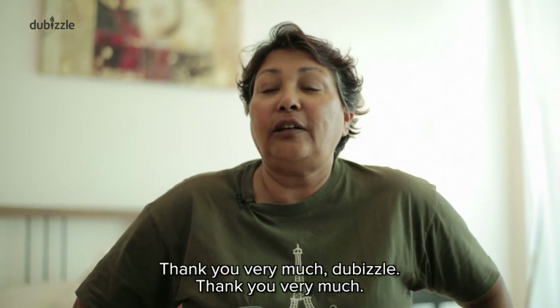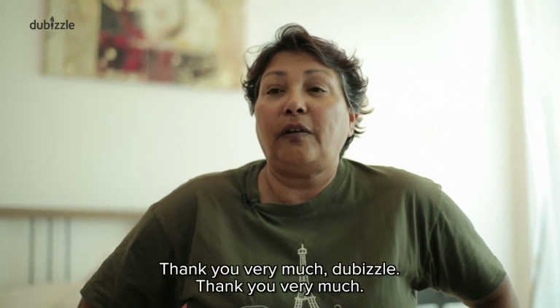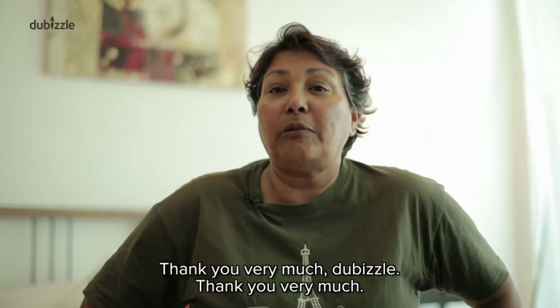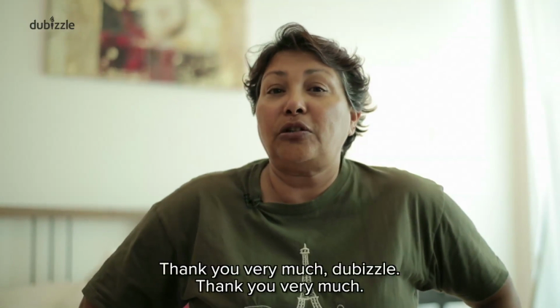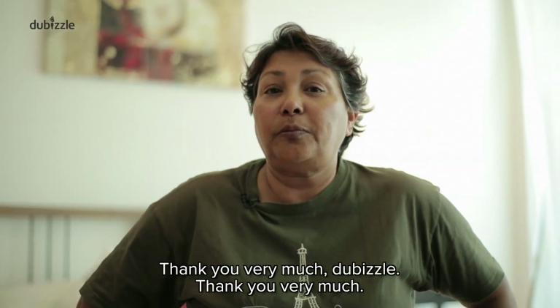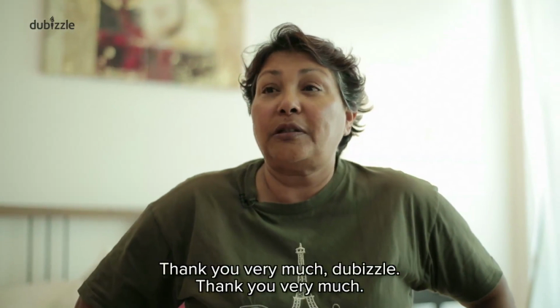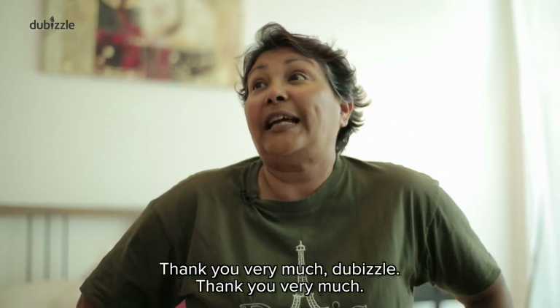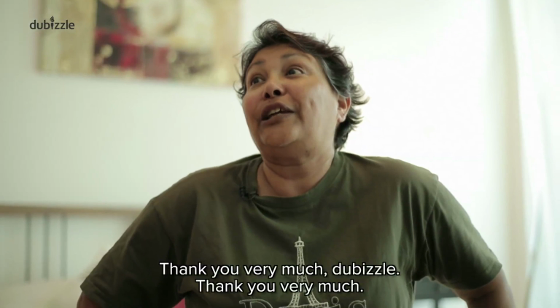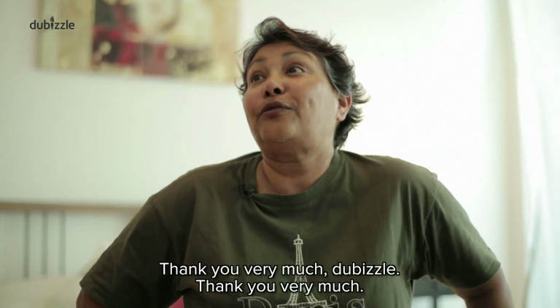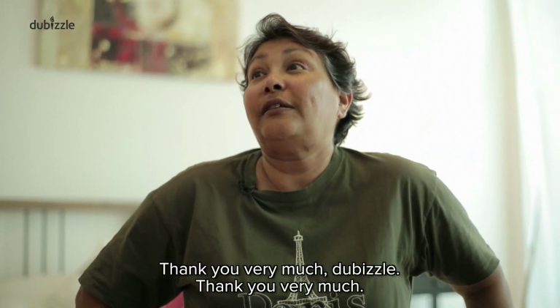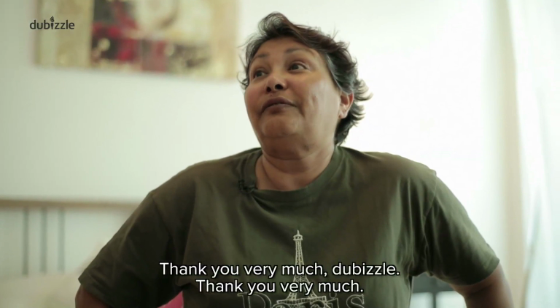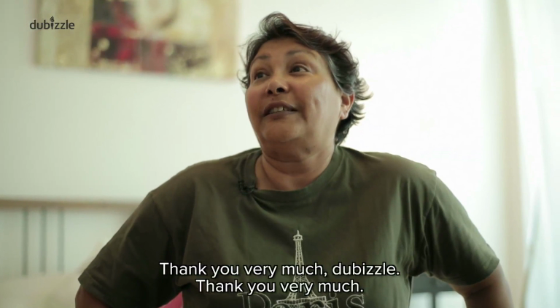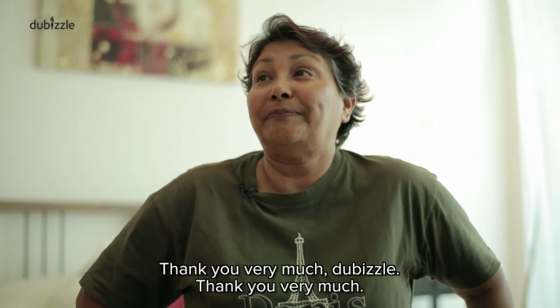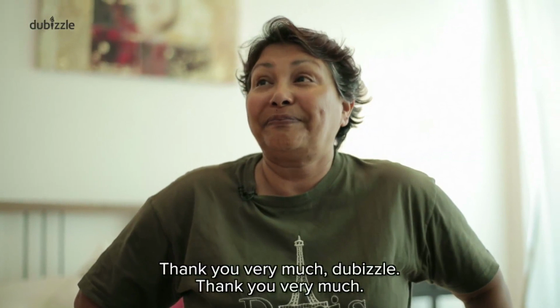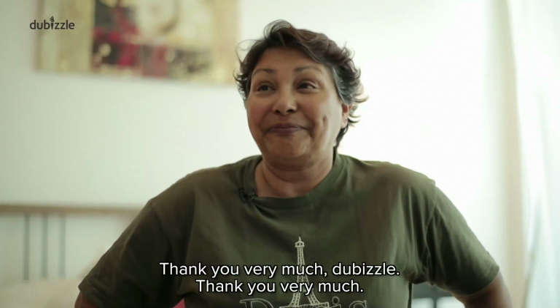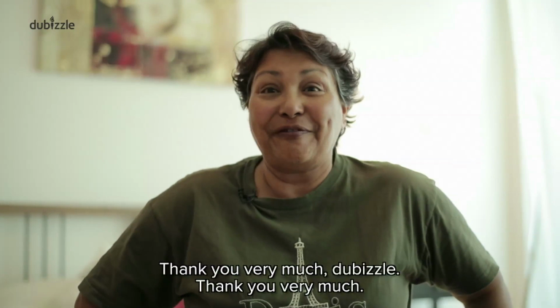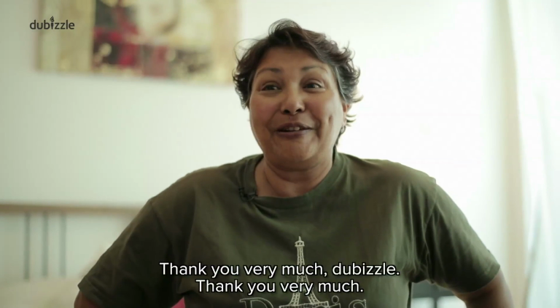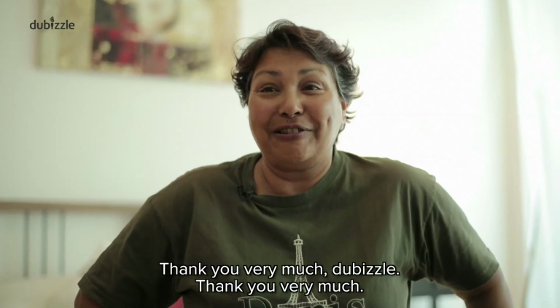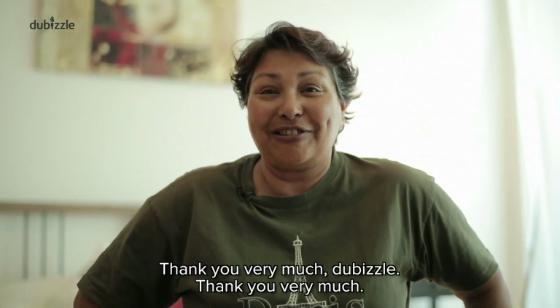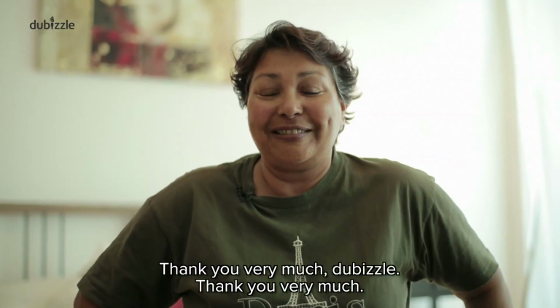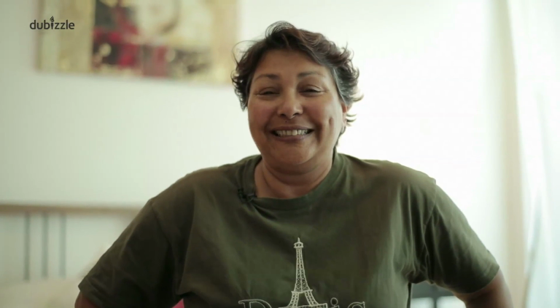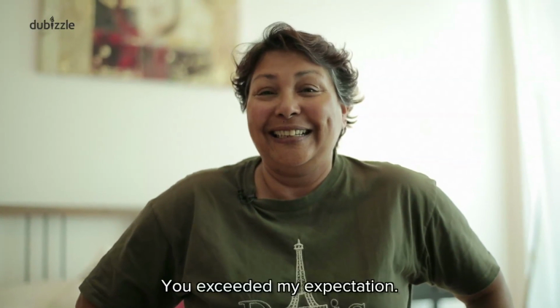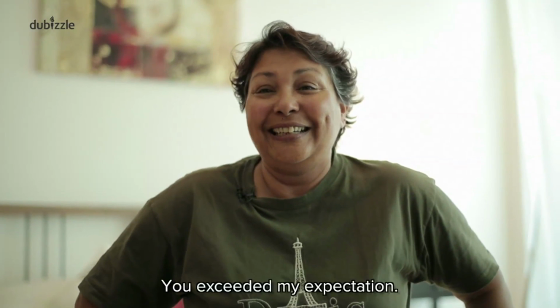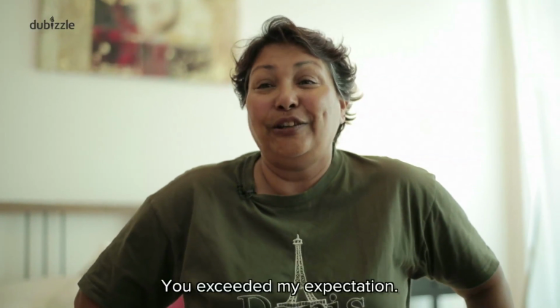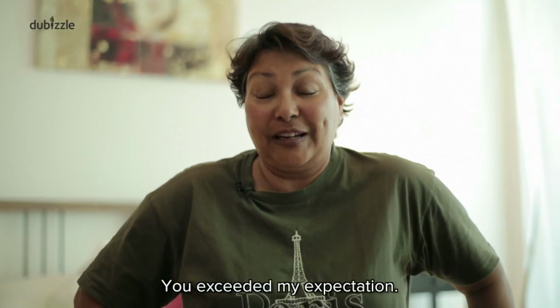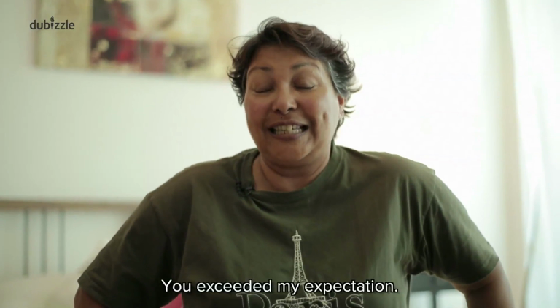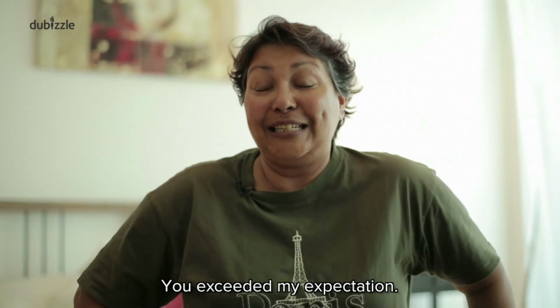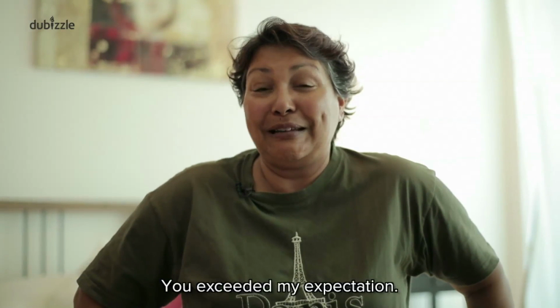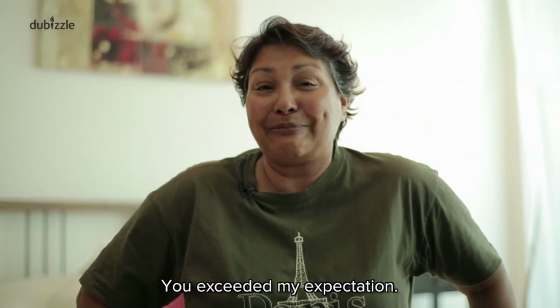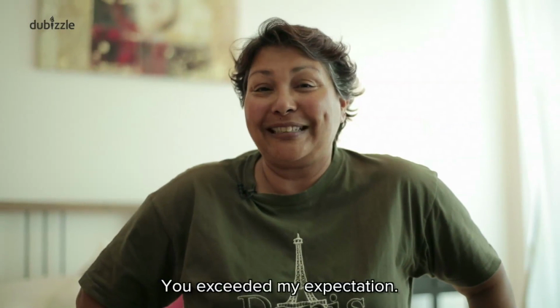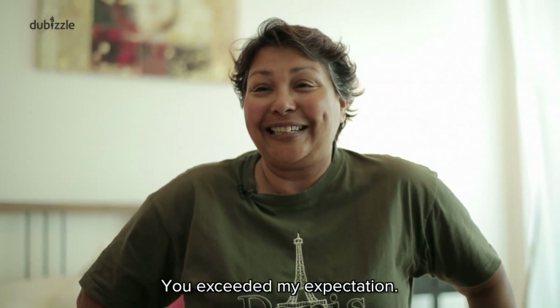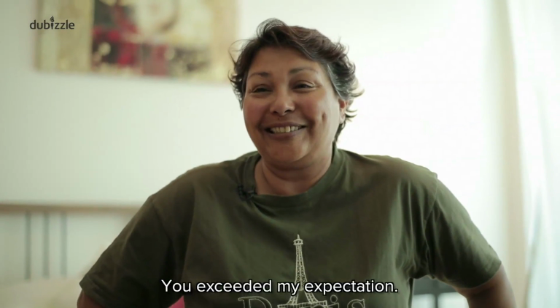Thank you very much, dubizzle. I will thank you, Sulfur, very much. You've exceeded my expectations.